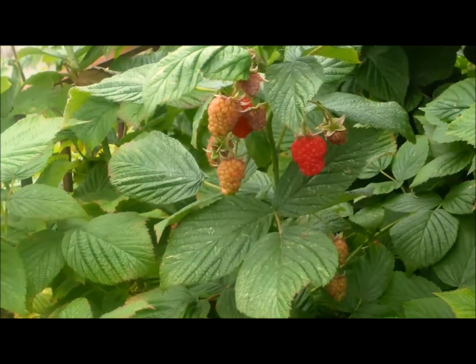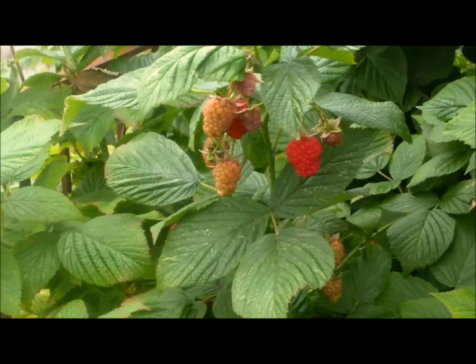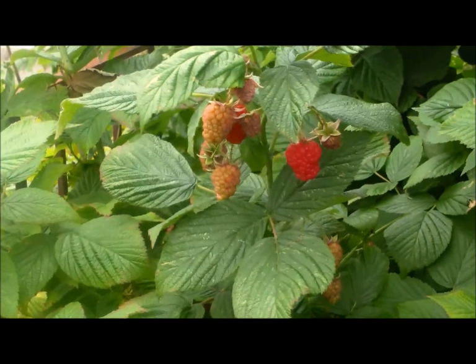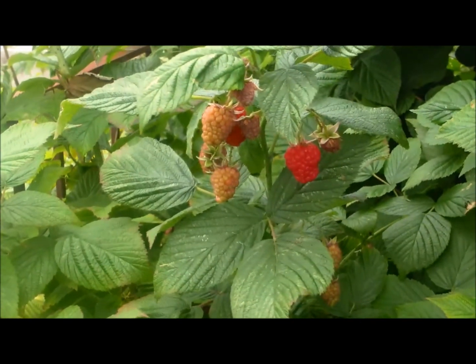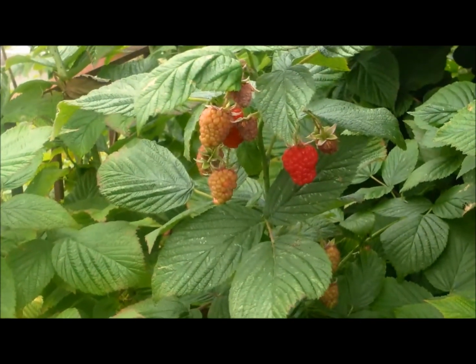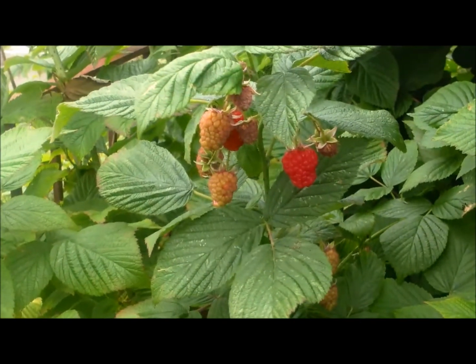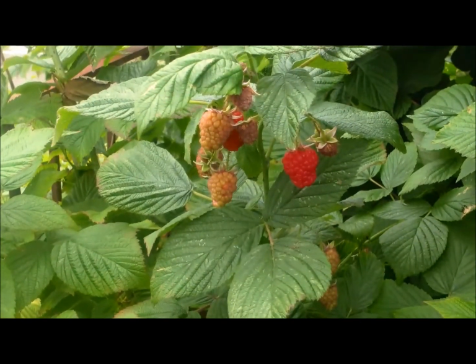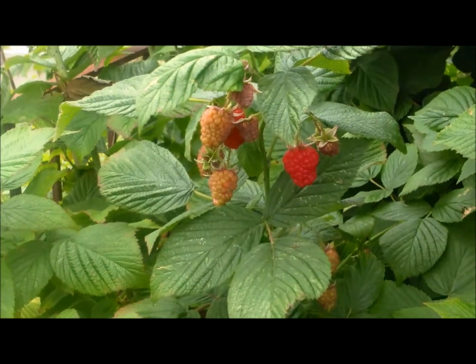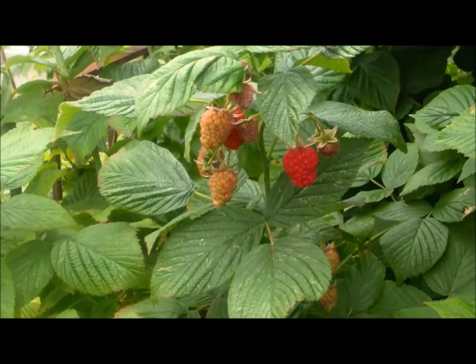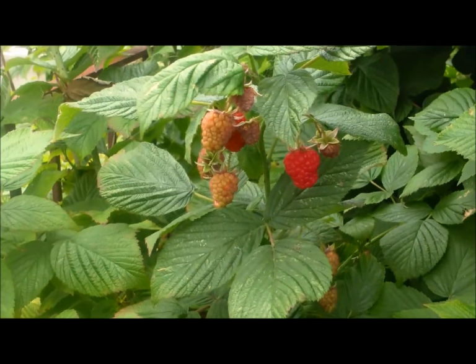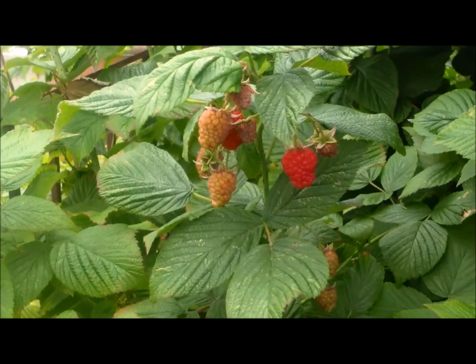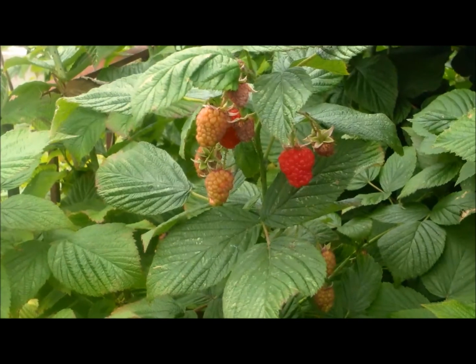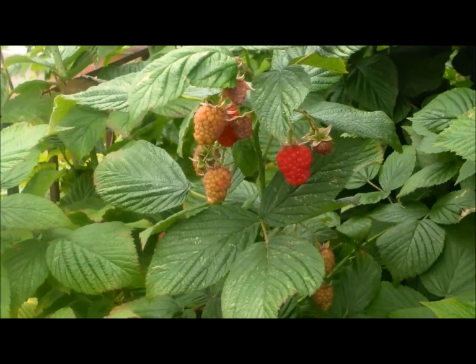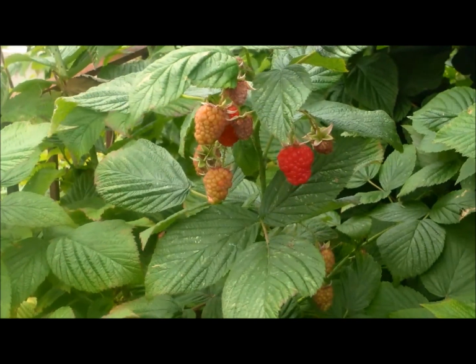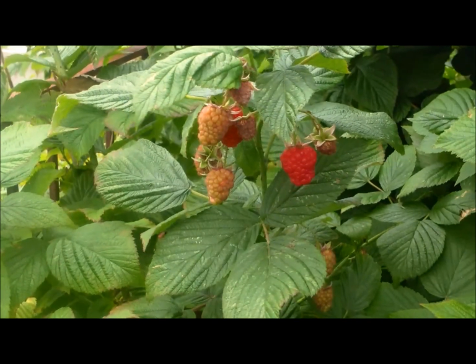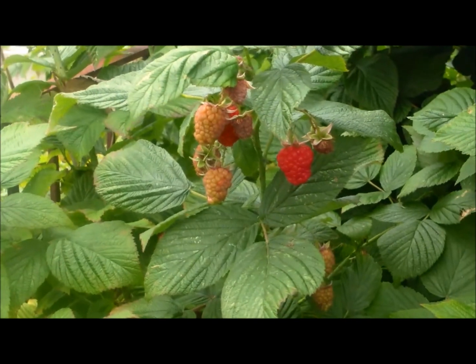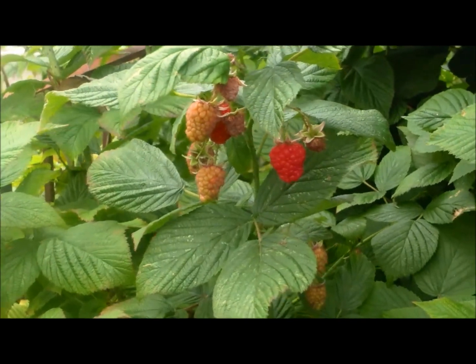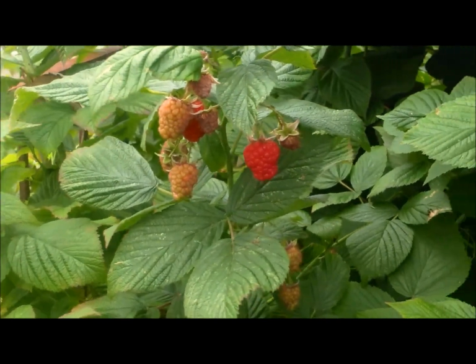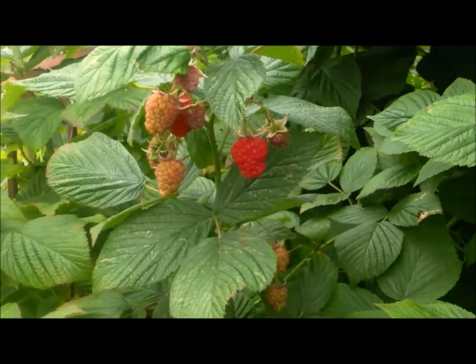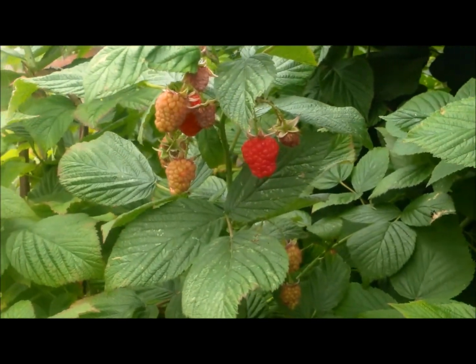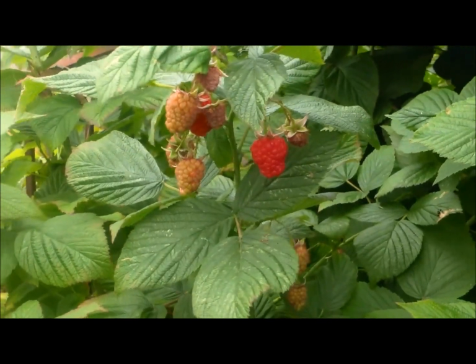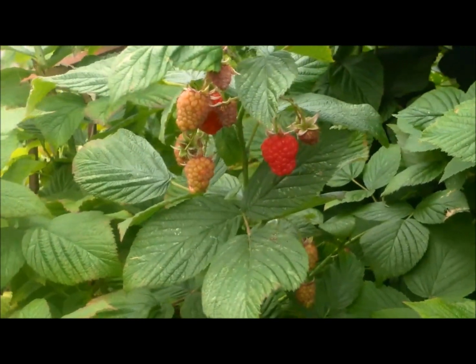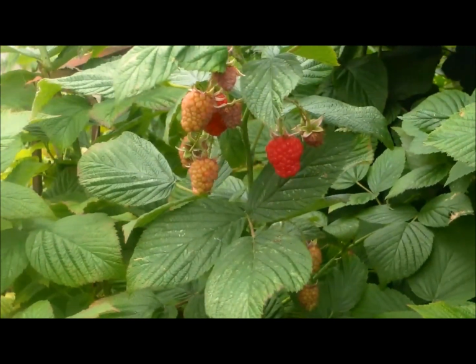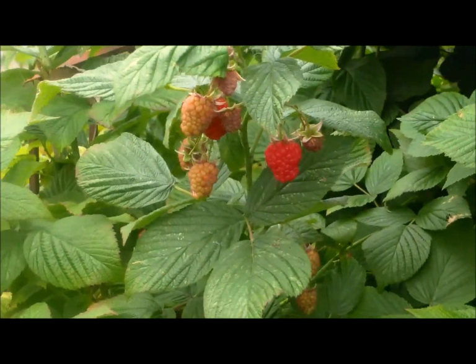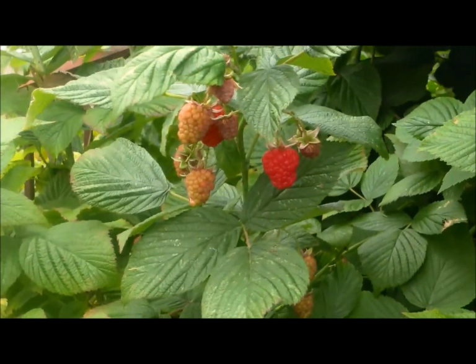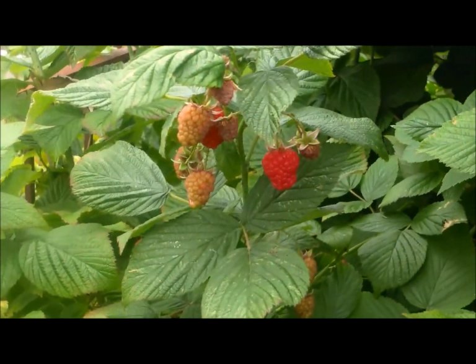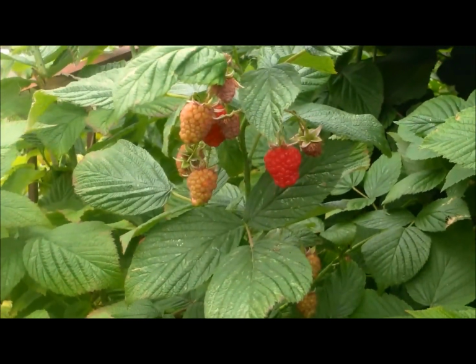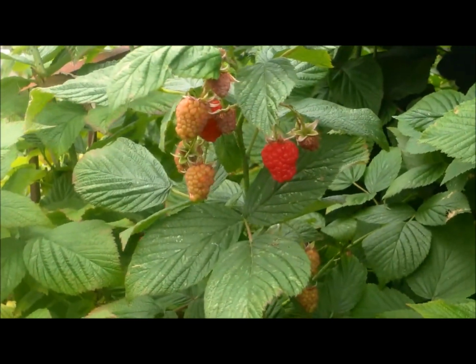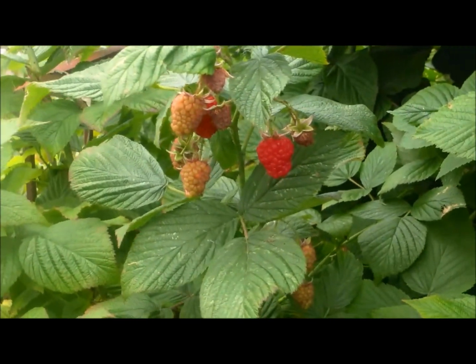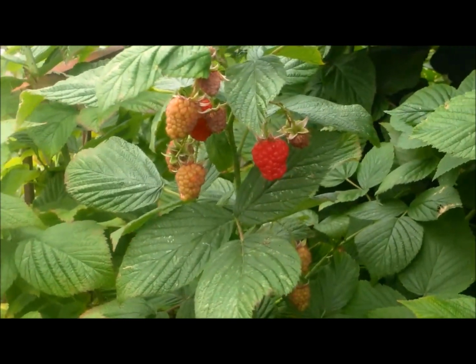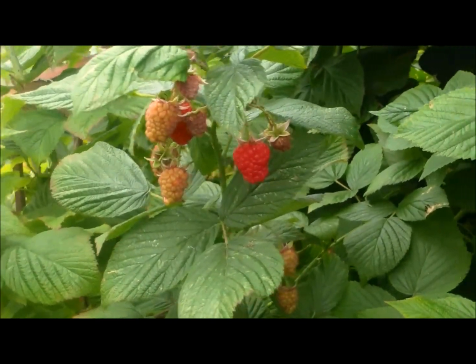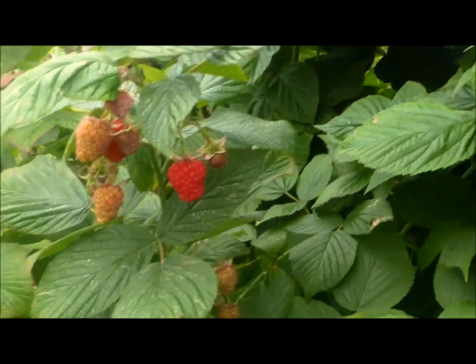First ripe raspberries of the season here on Manaboo Farms. Happy to have them.